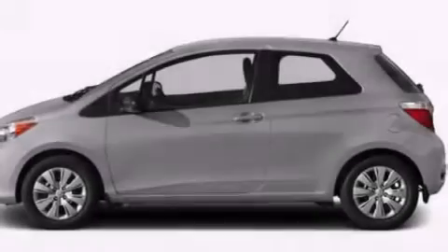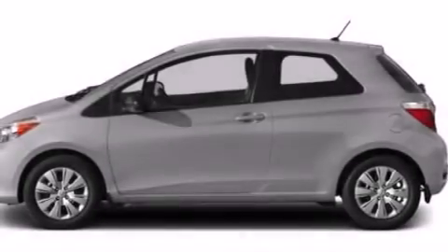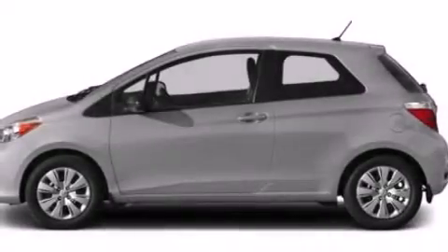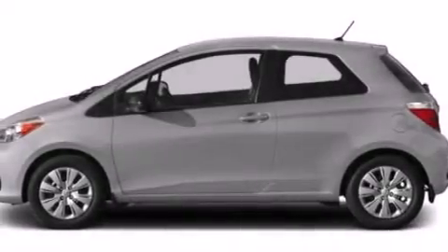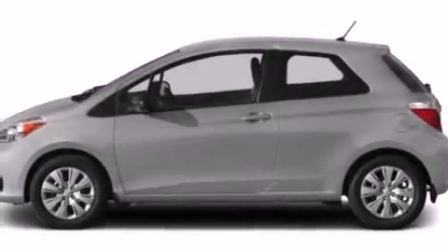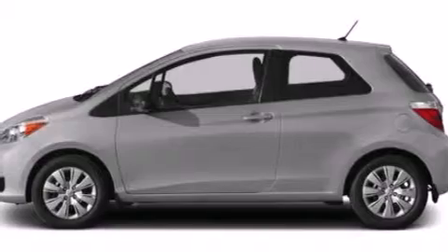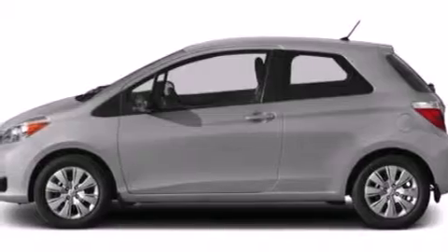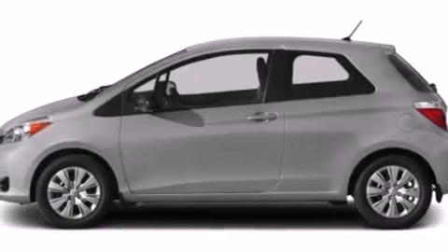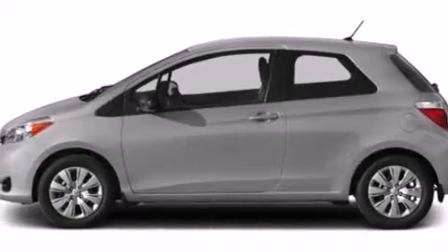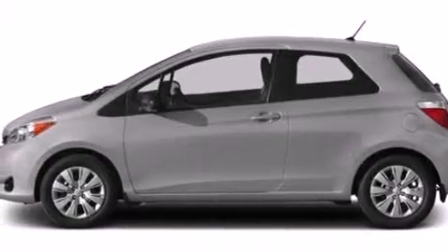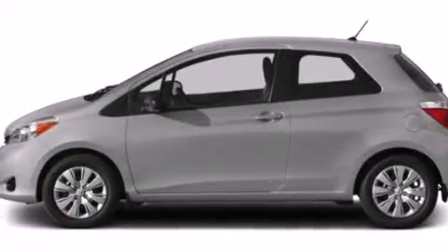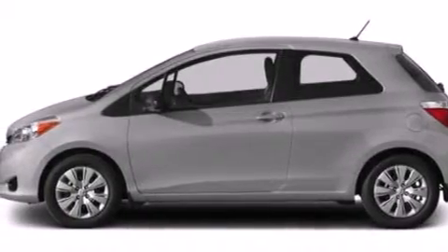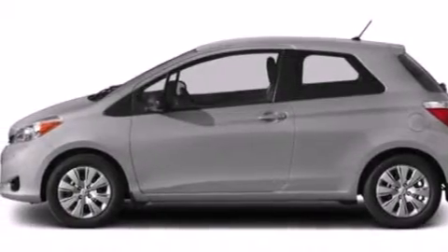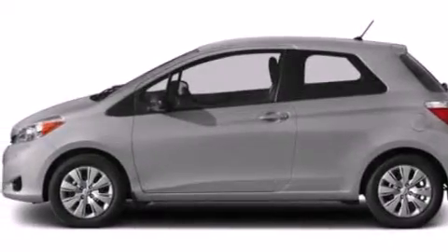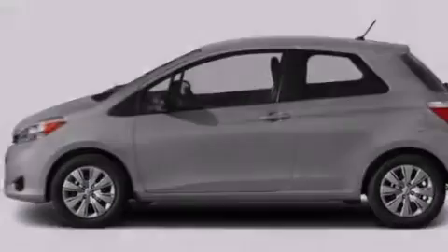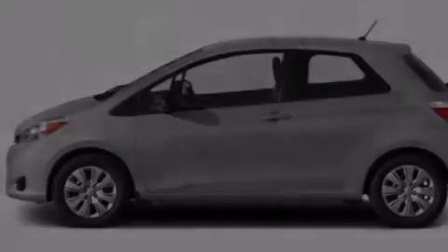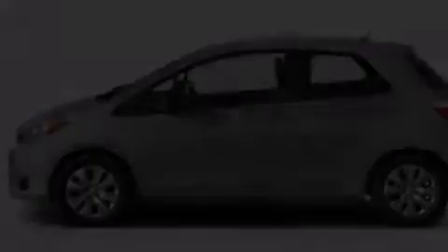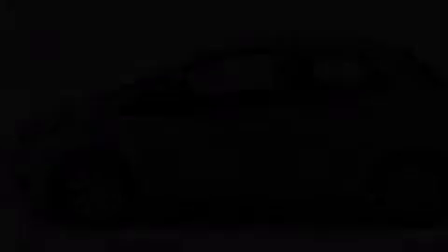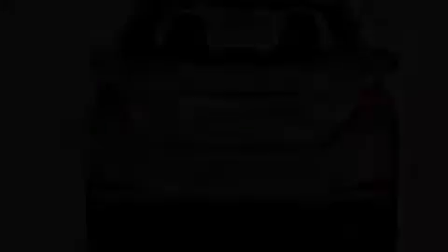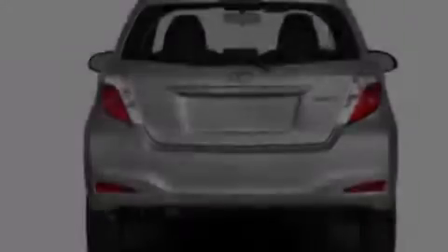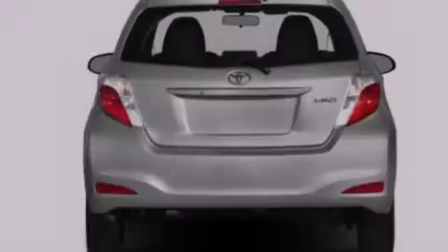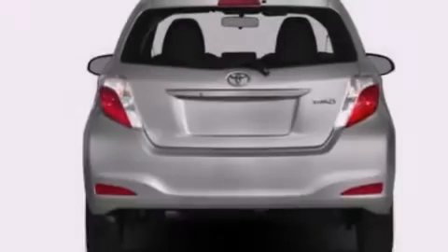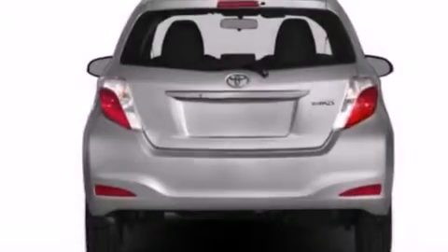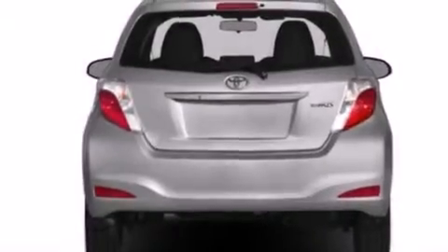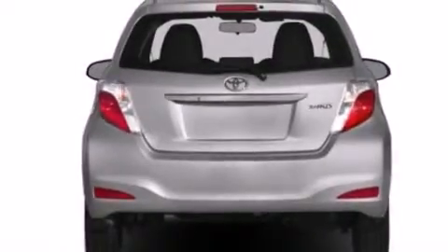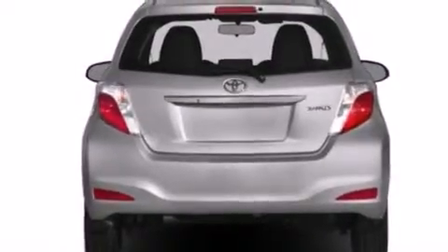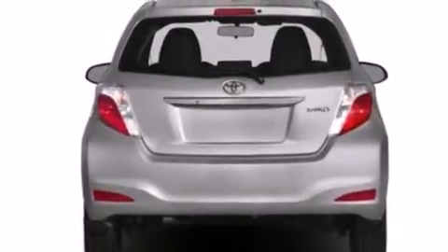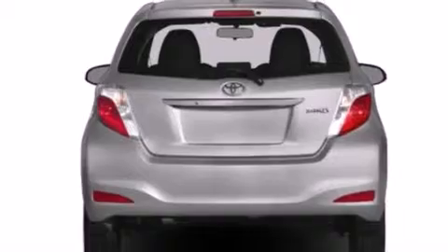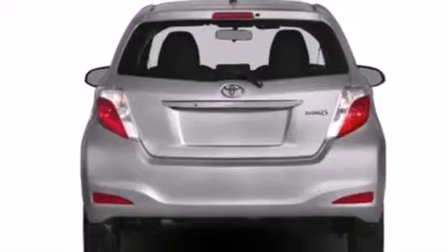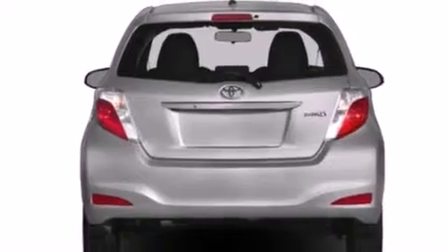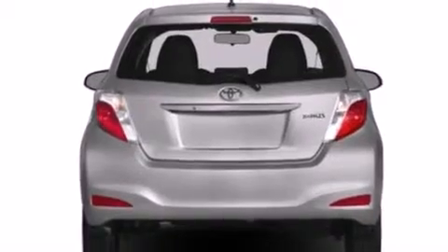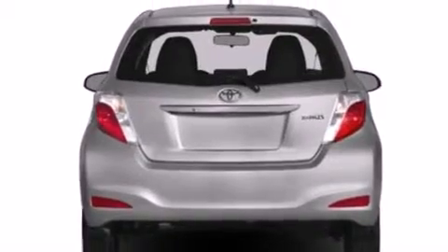With an EPA estimated rating of 36 miles per gallon on the highway, this vehicle helps leave money in your pocket where you want it.